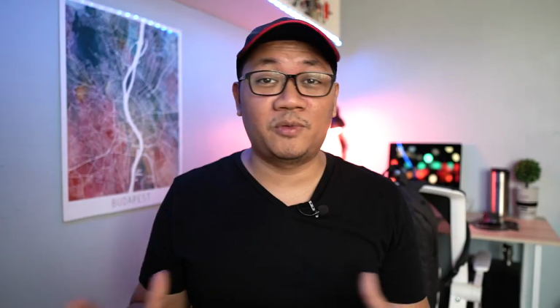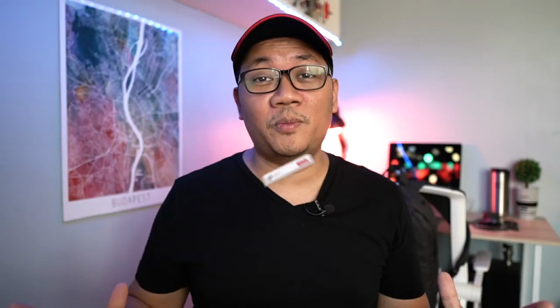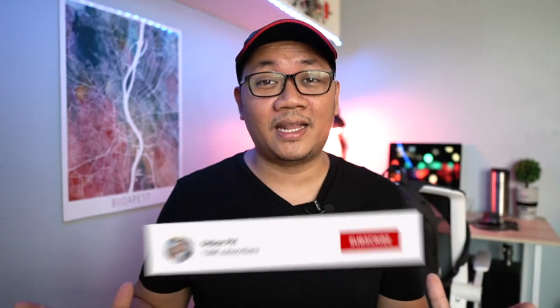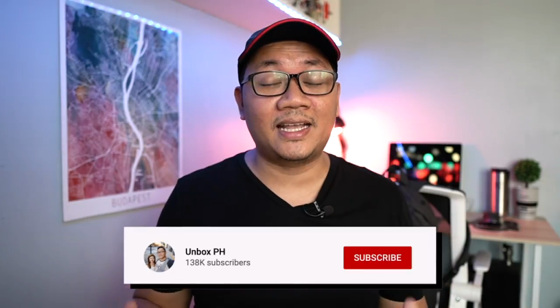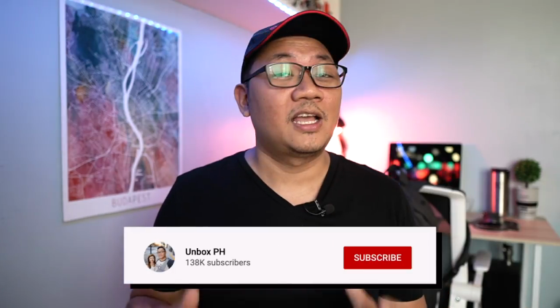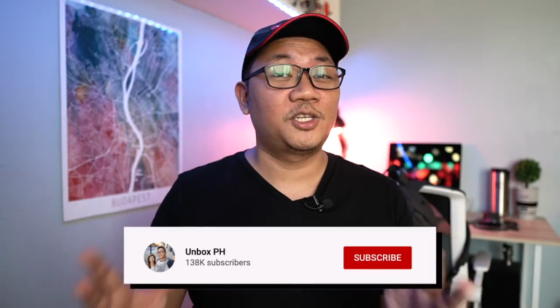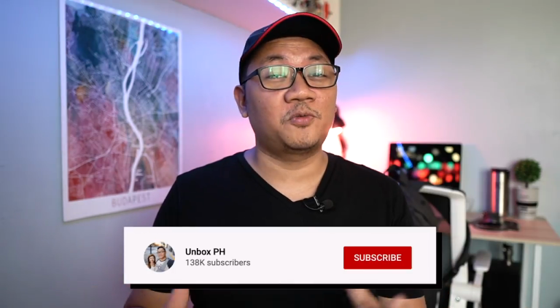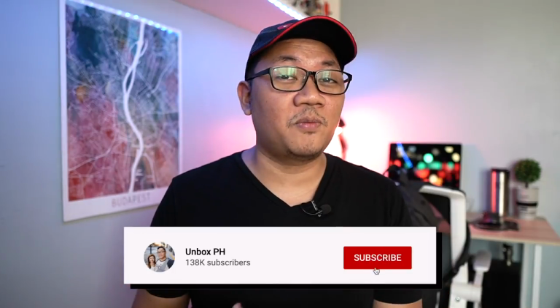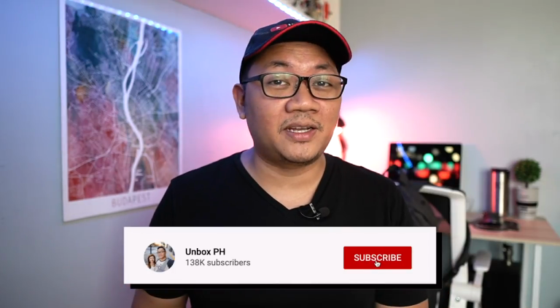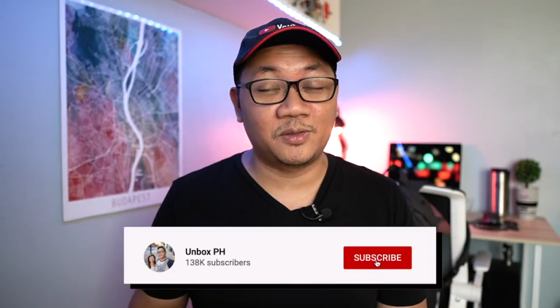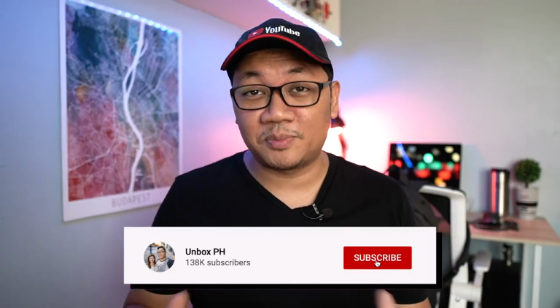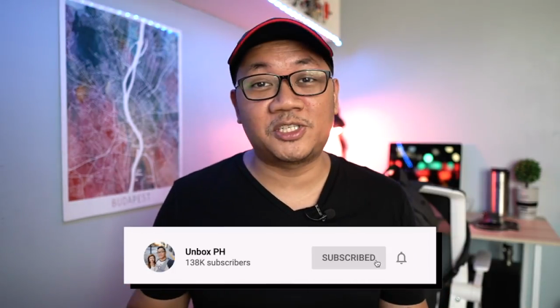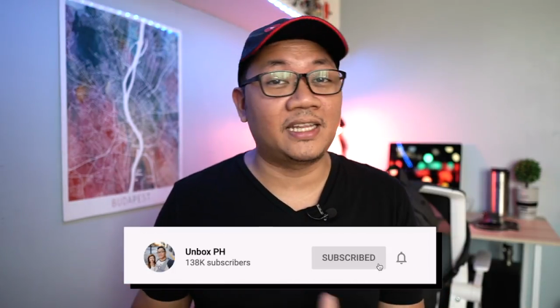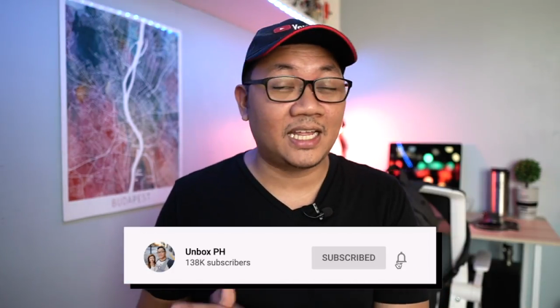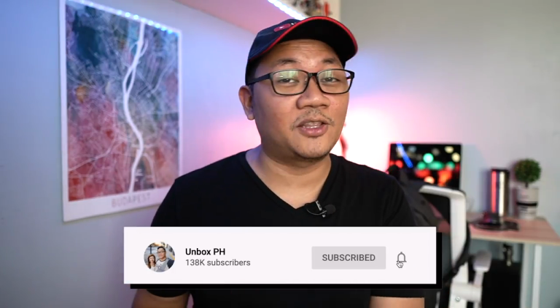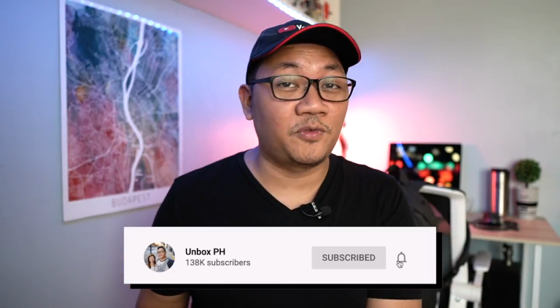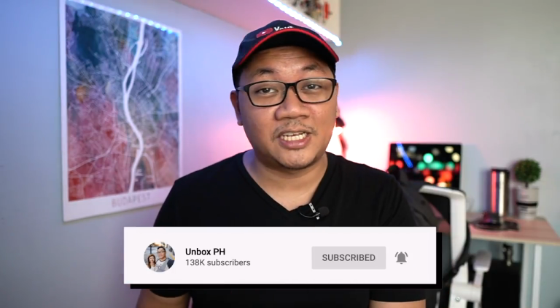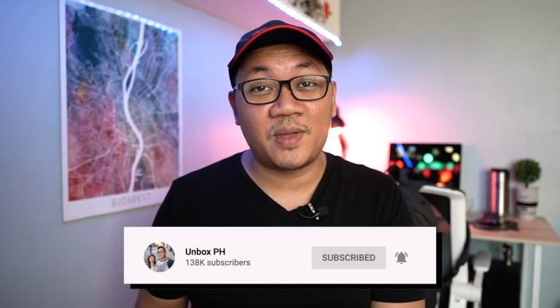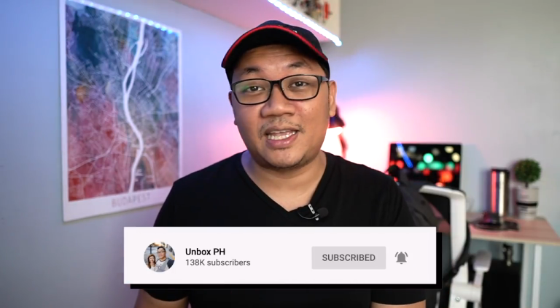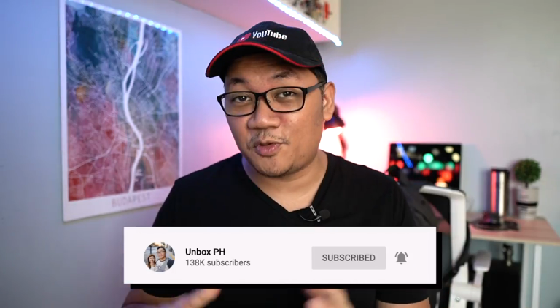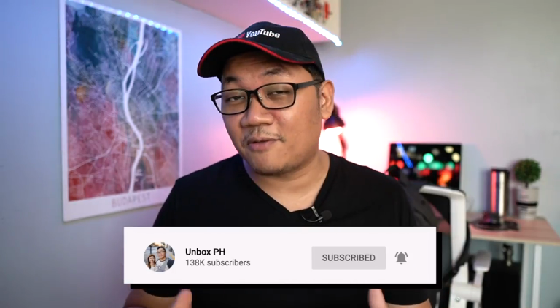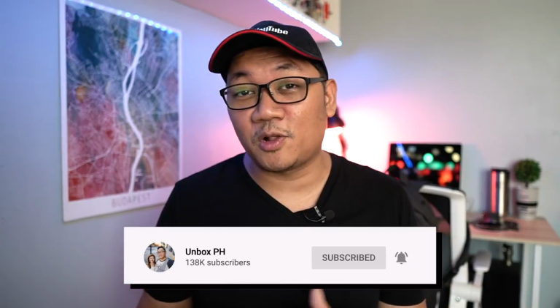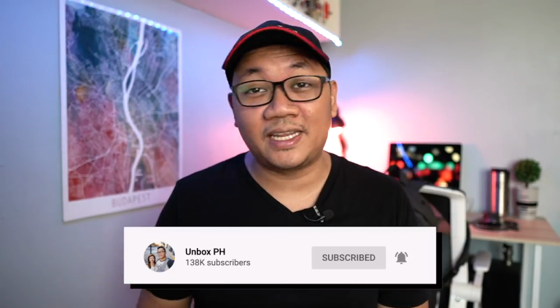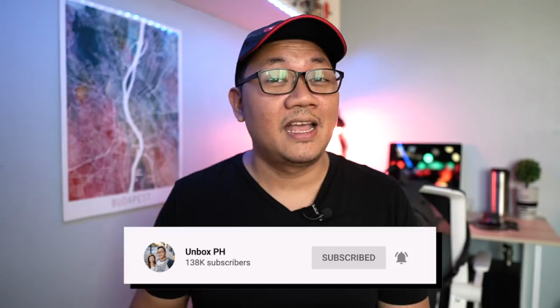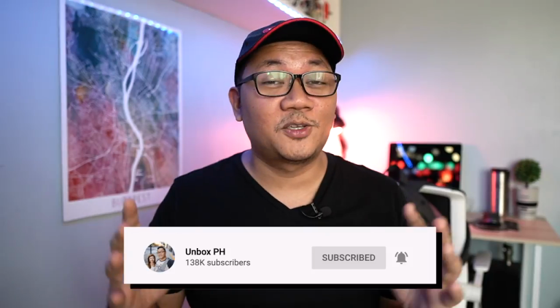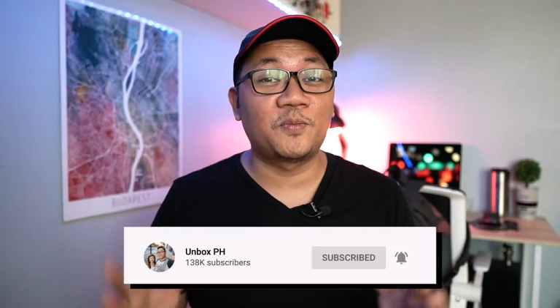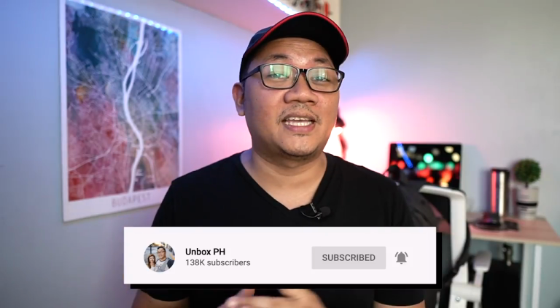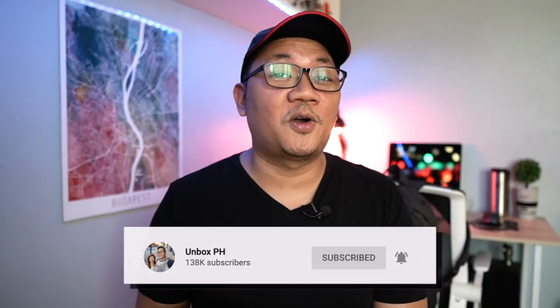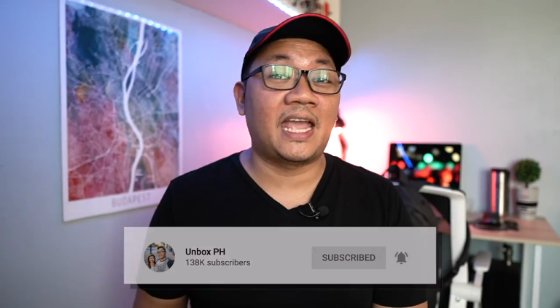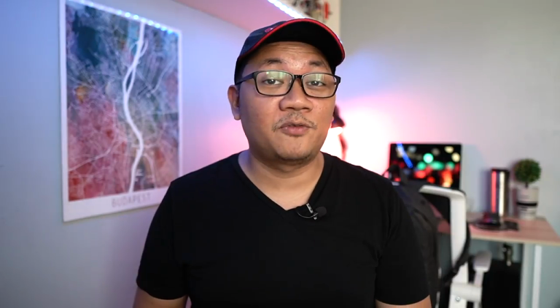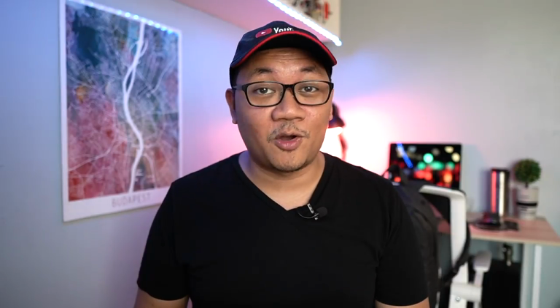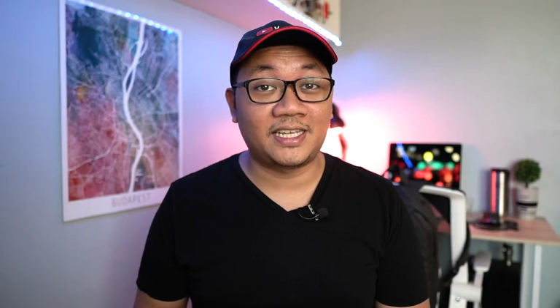But before we begin, just a quick reminder to sub to the channel and hit that notification bell if you haven't already, so you don't miss out on any of our content.